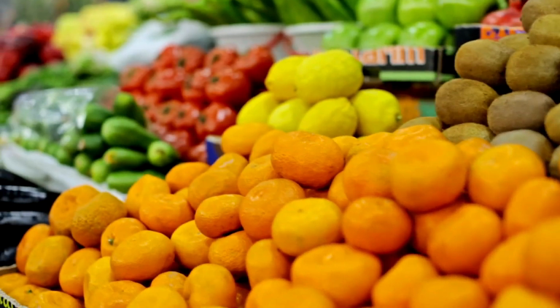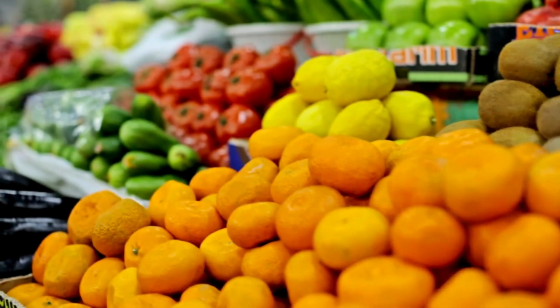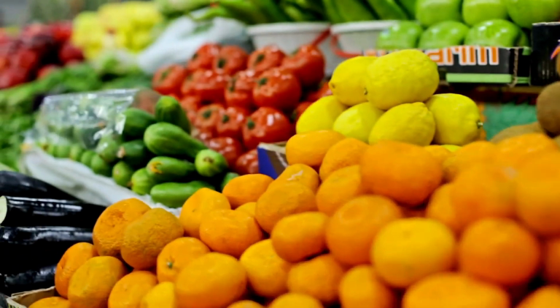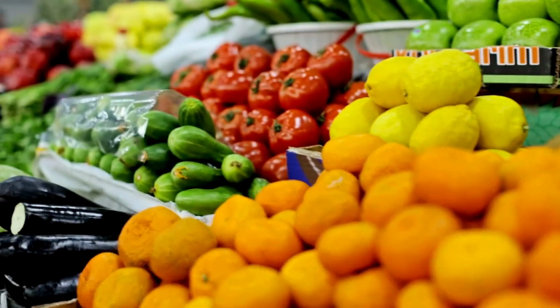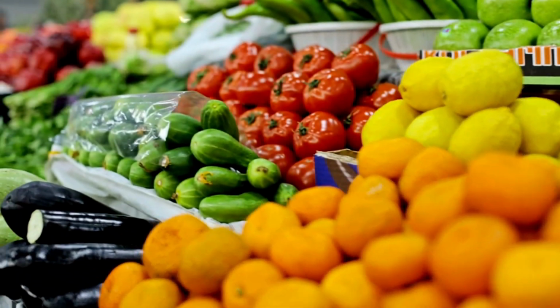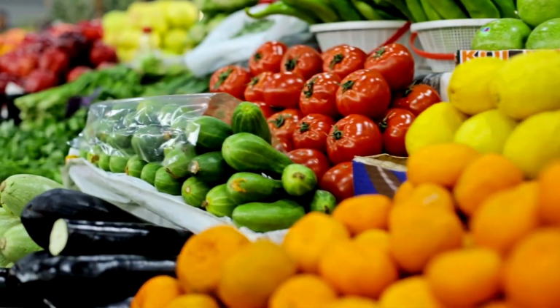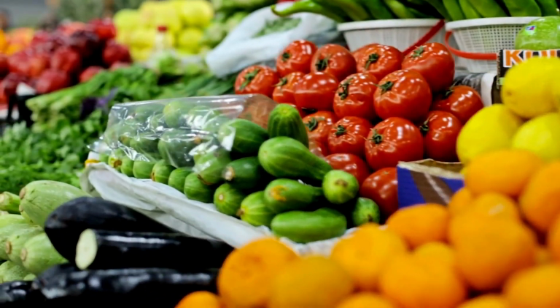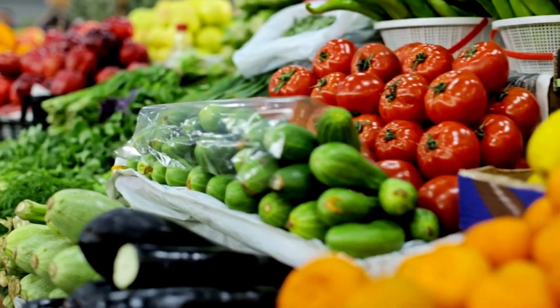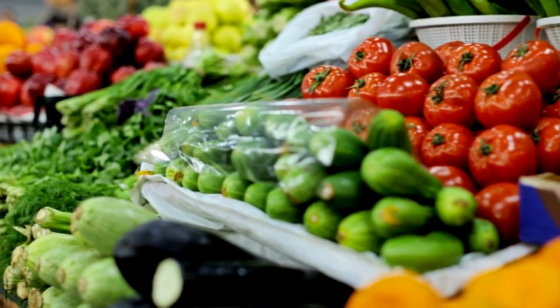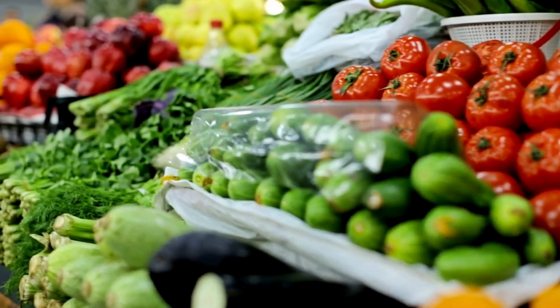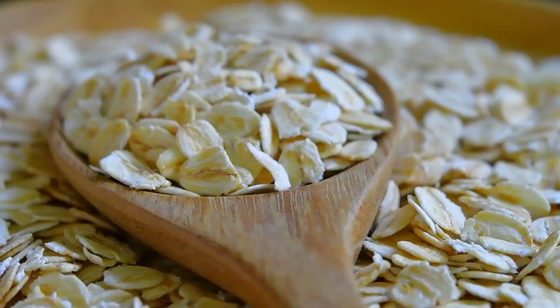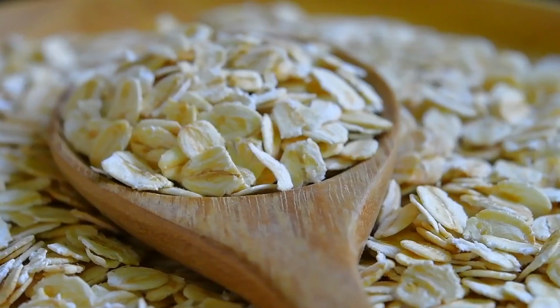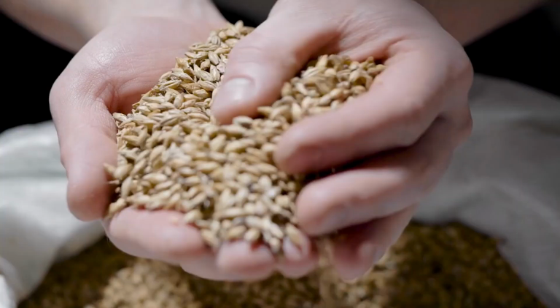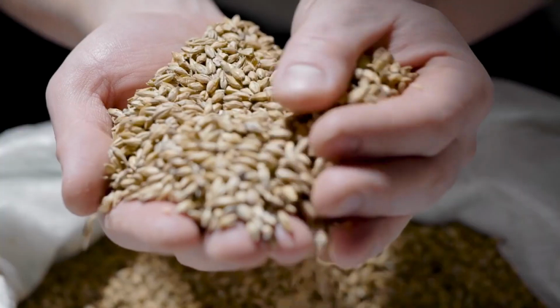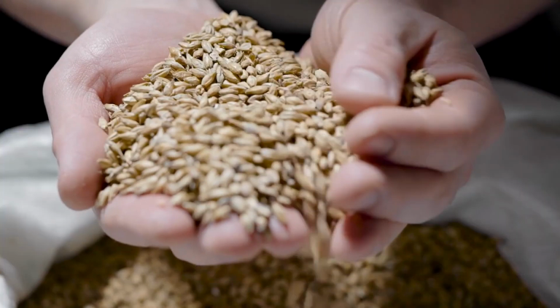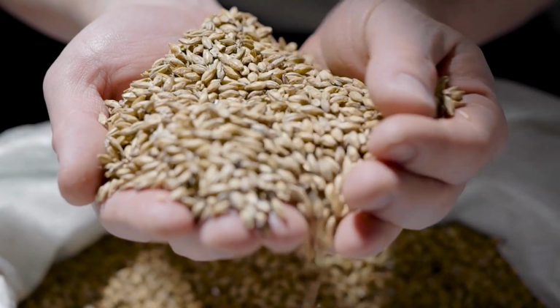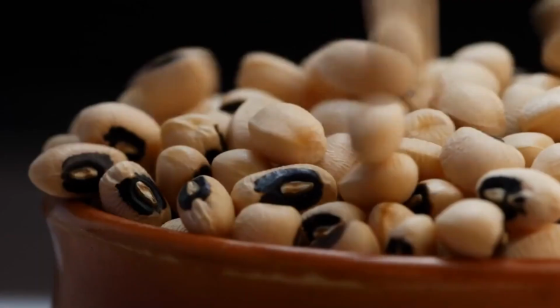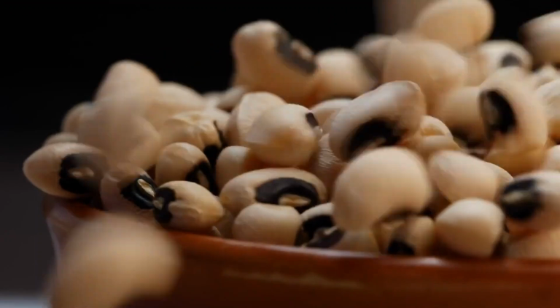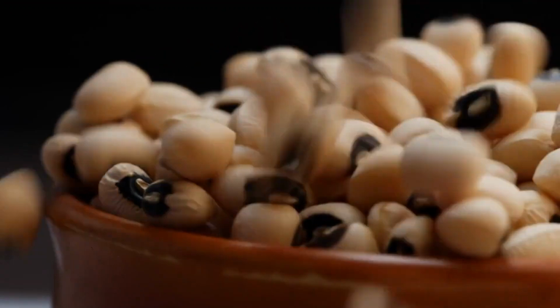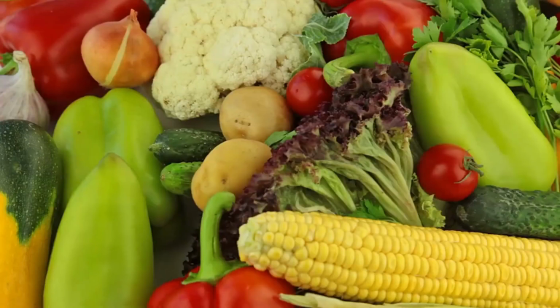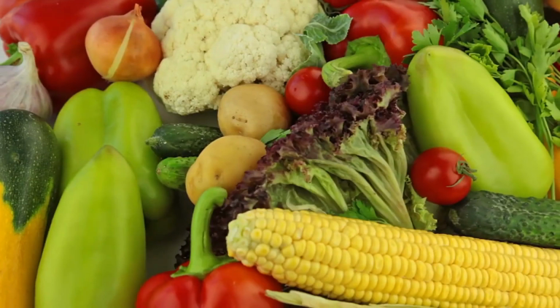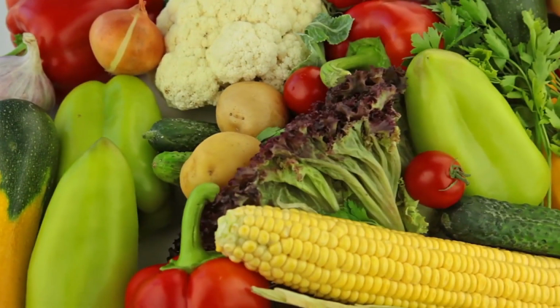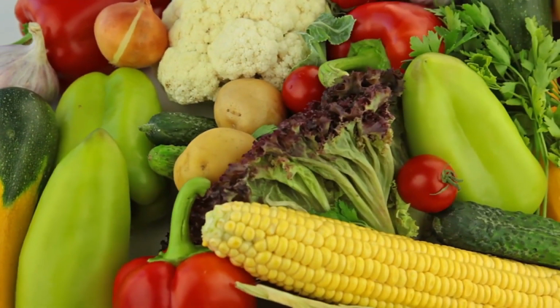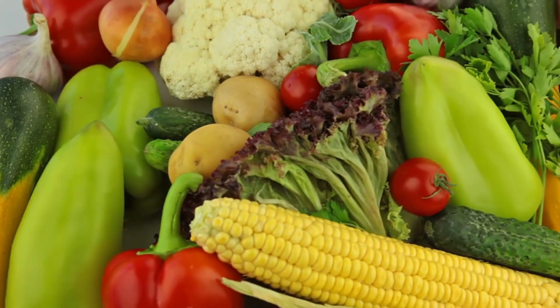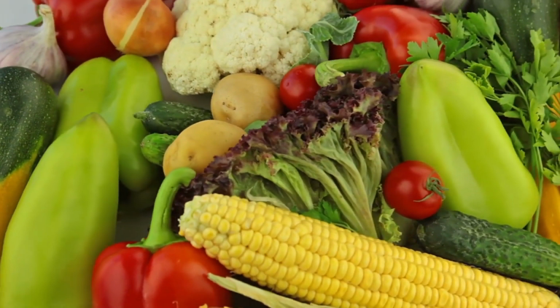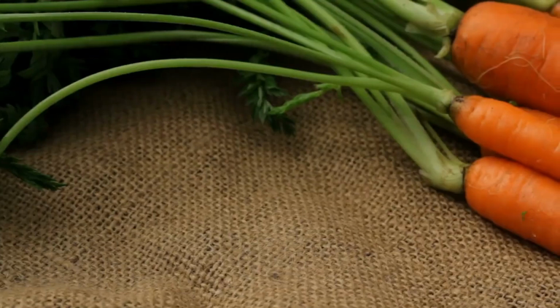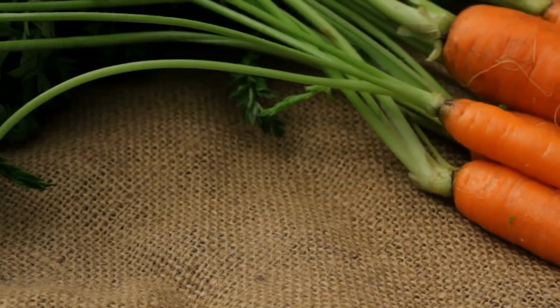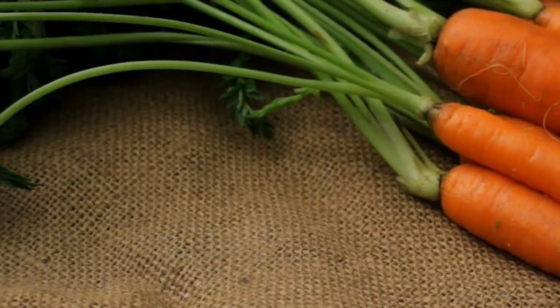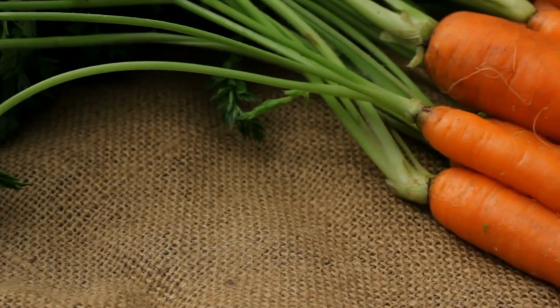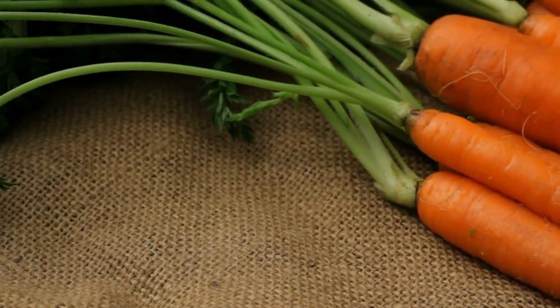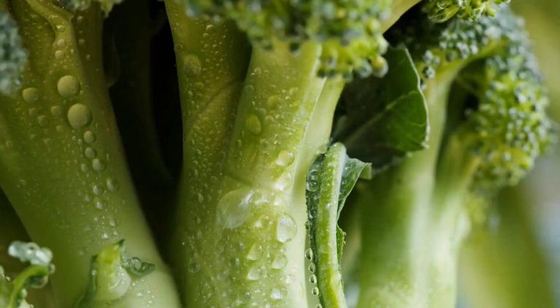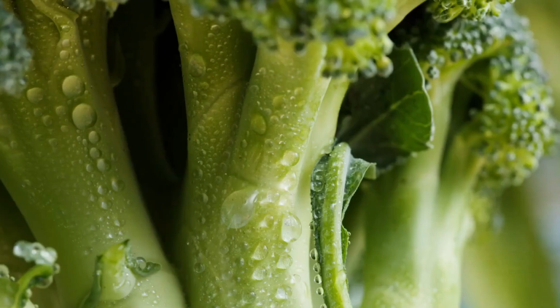Soluble fiber-rich foods include fruits, oats, barley, legumes, and some vegetables such as carrots and broccoli.